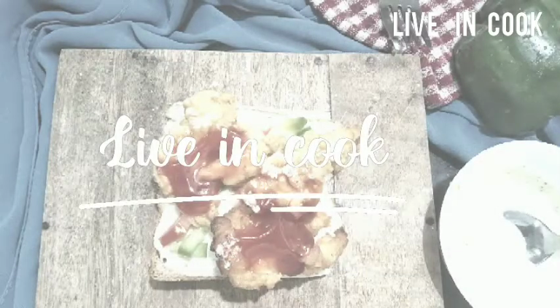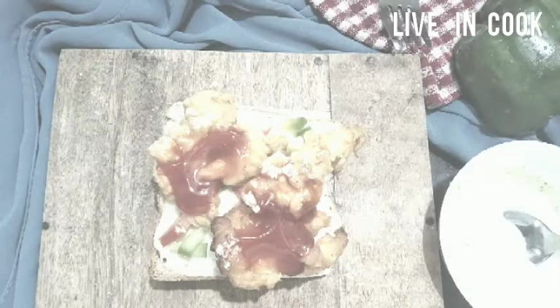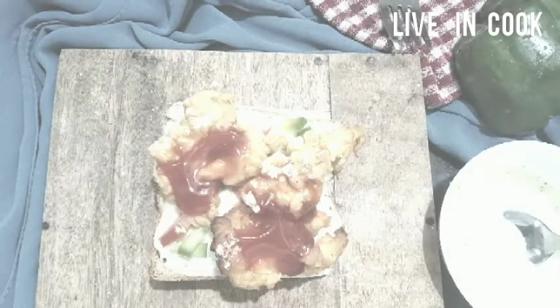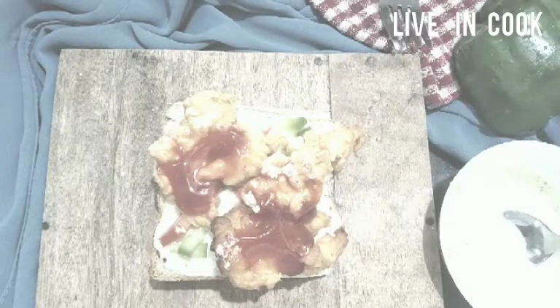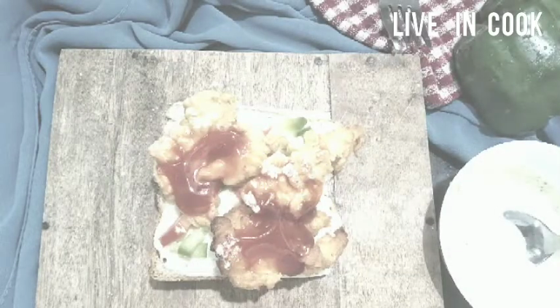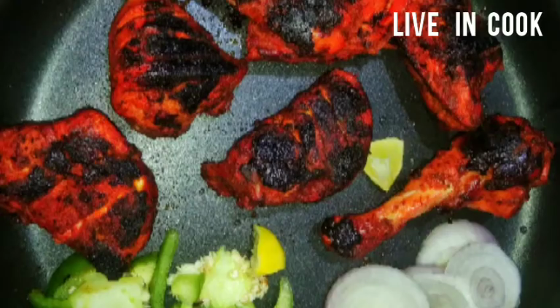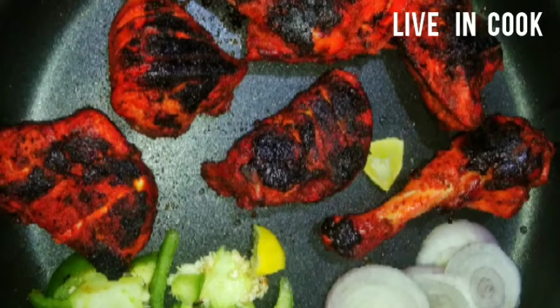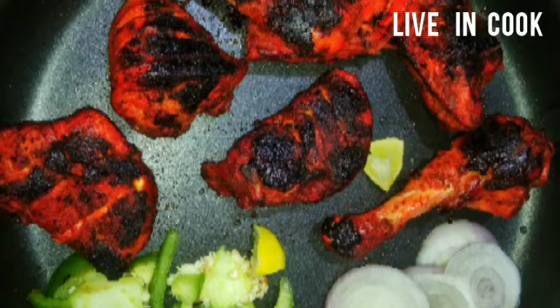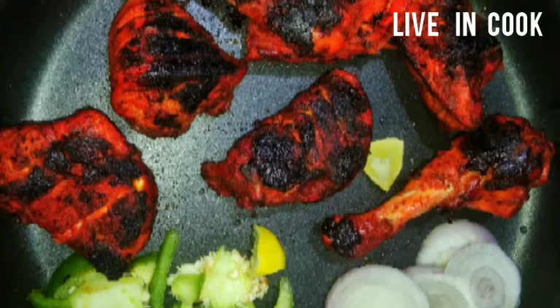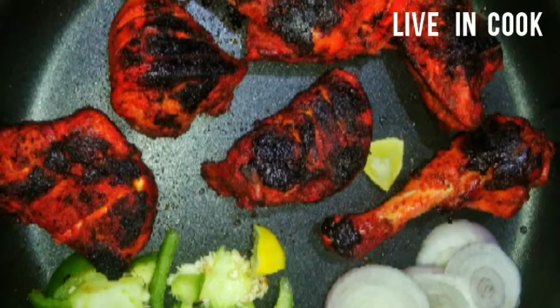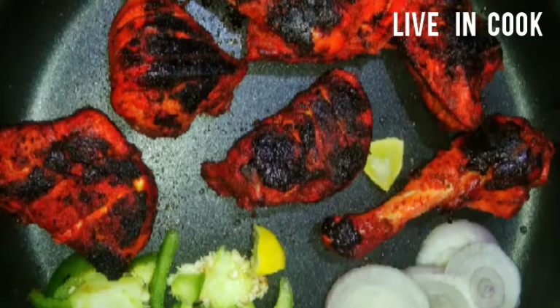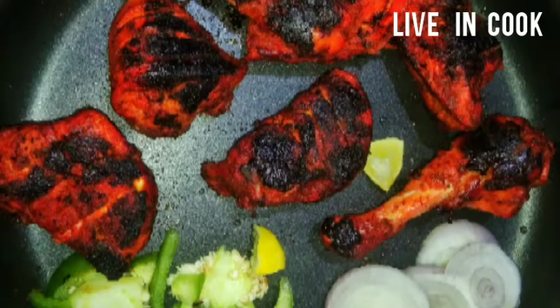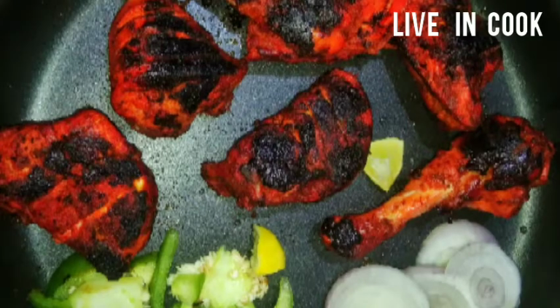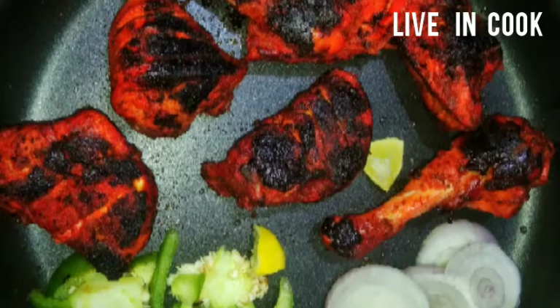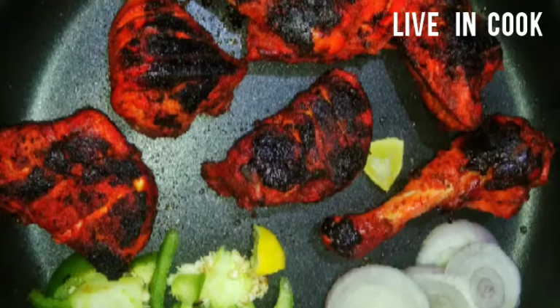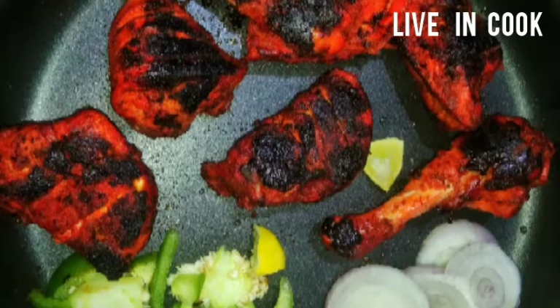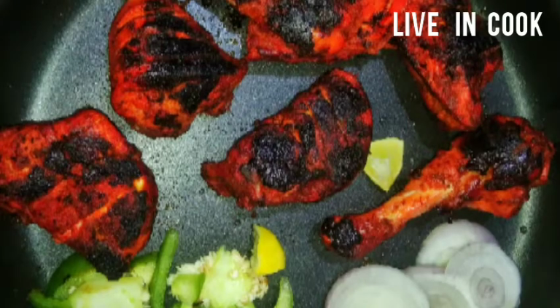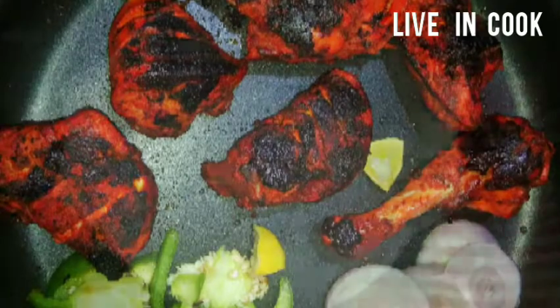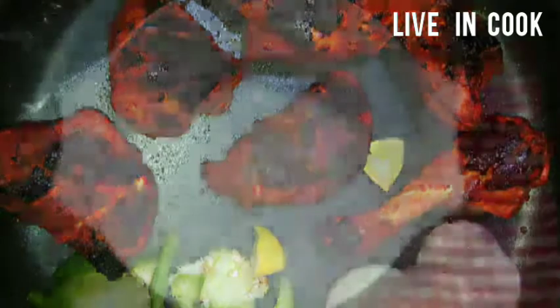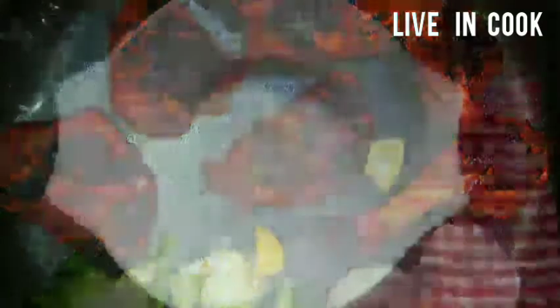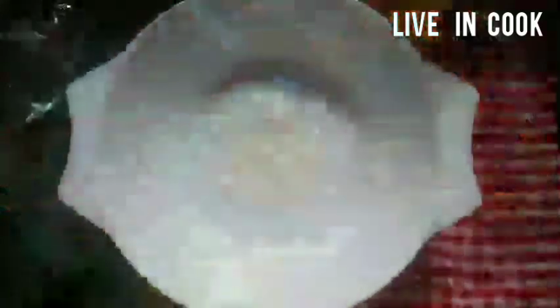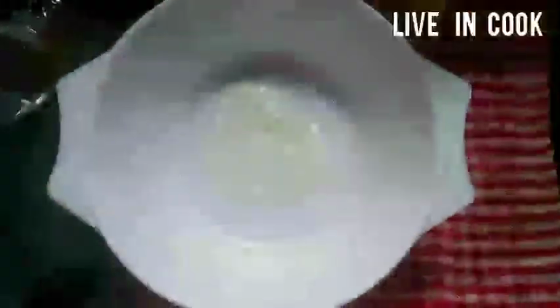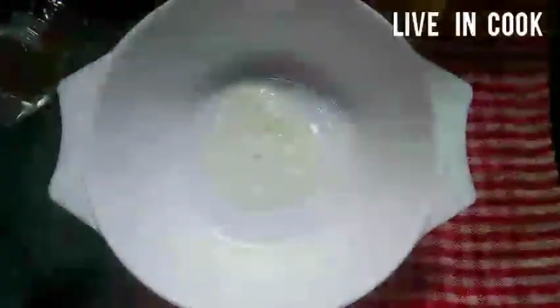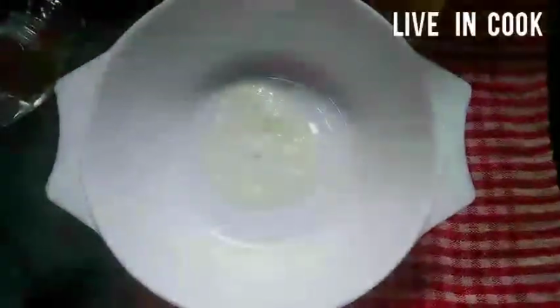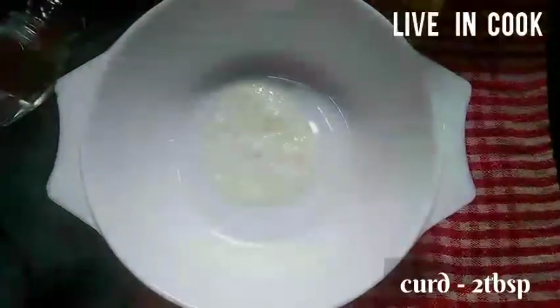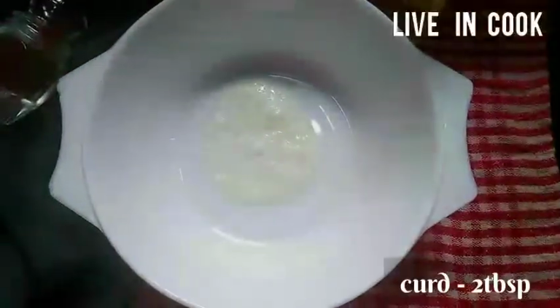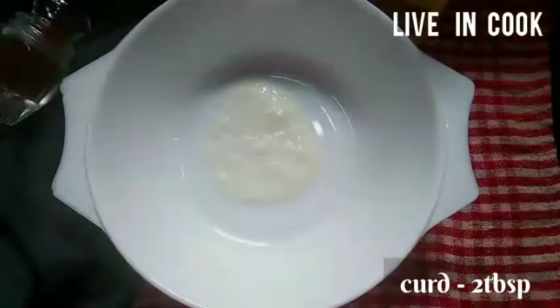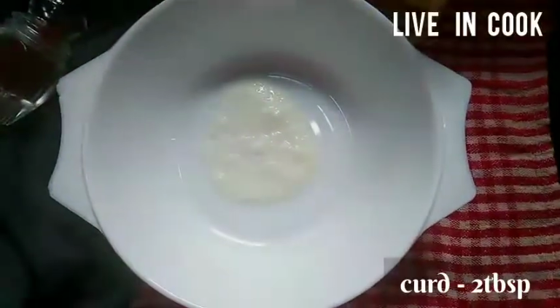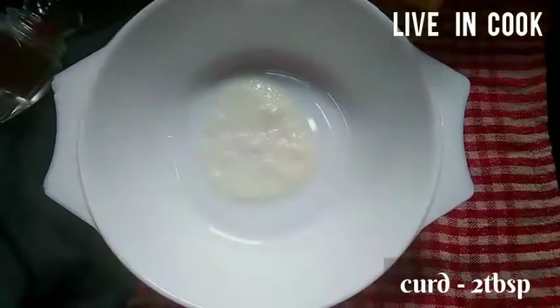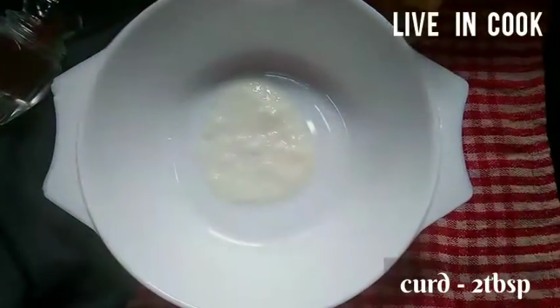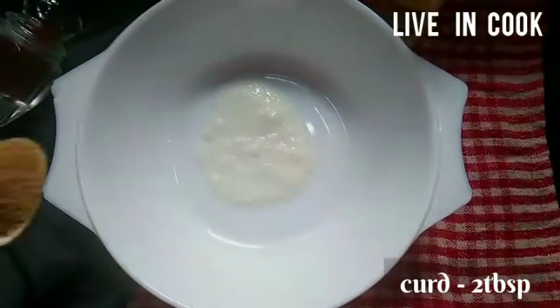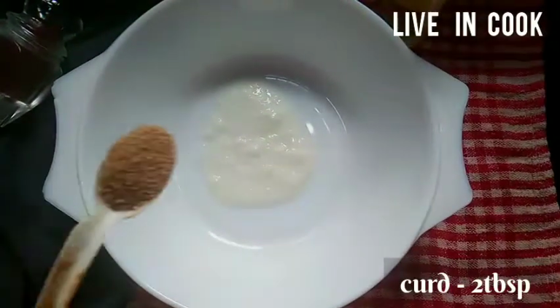Hello, welcome back to Living Cook. We are ready to cook a pan.